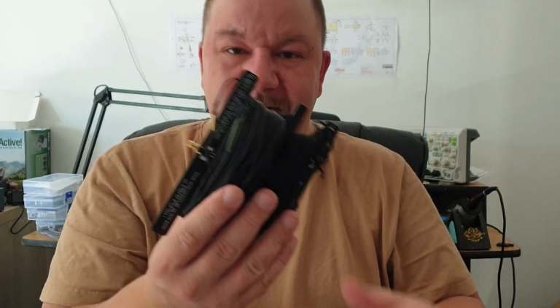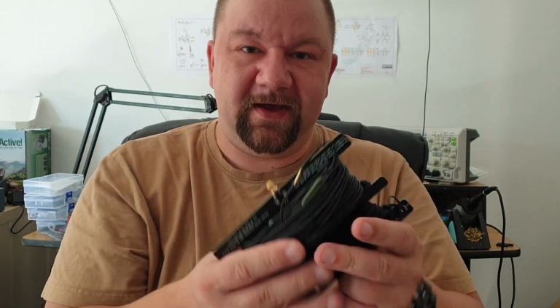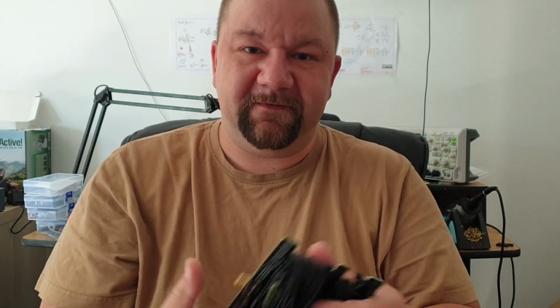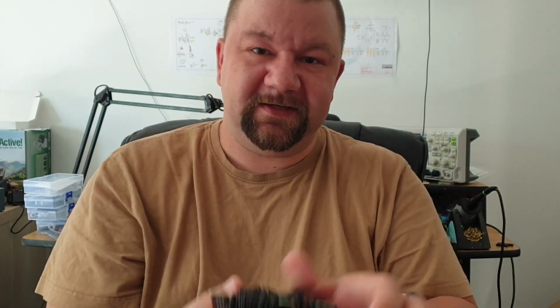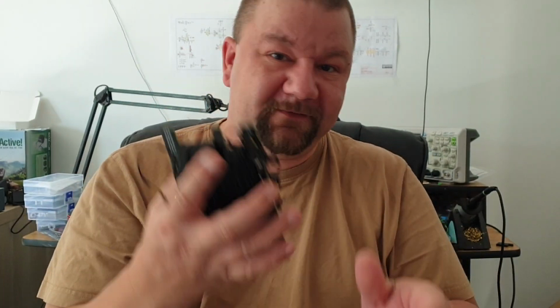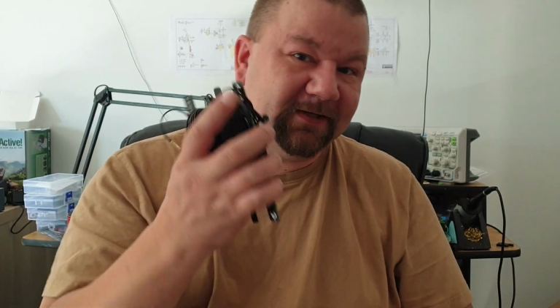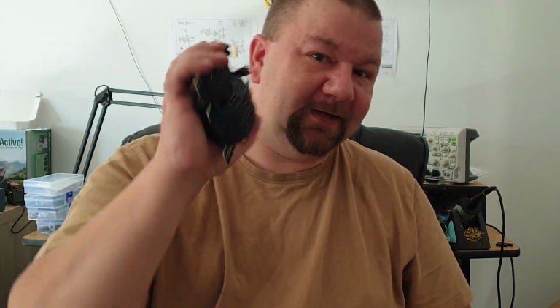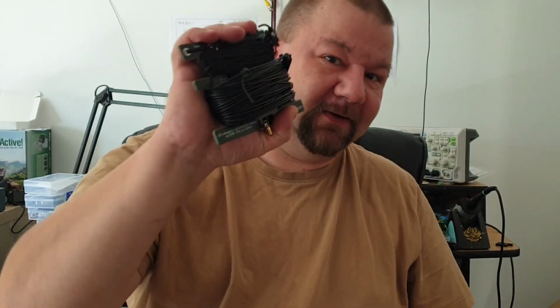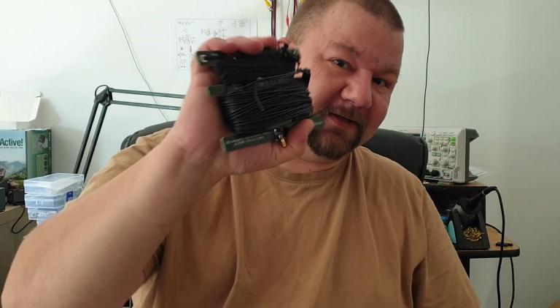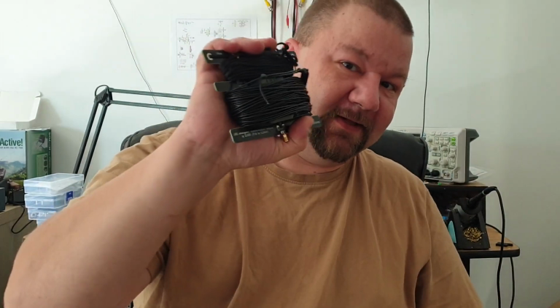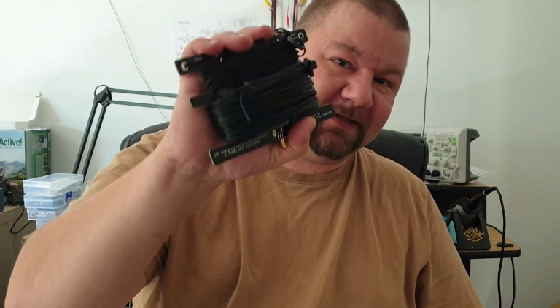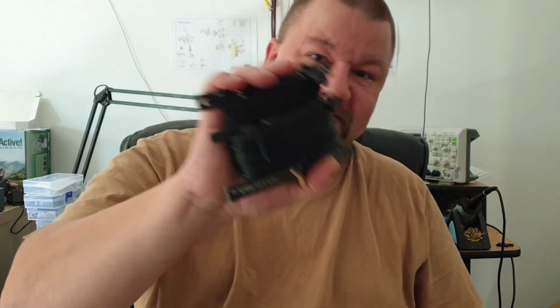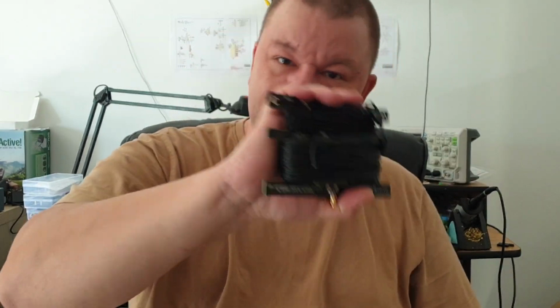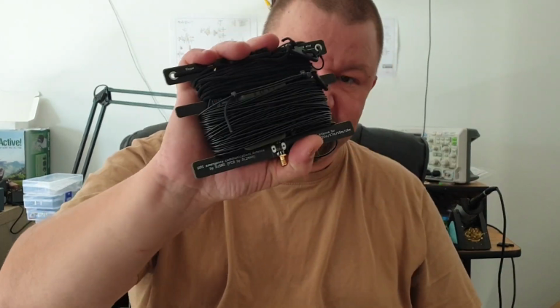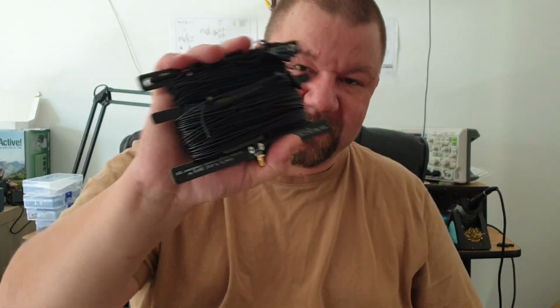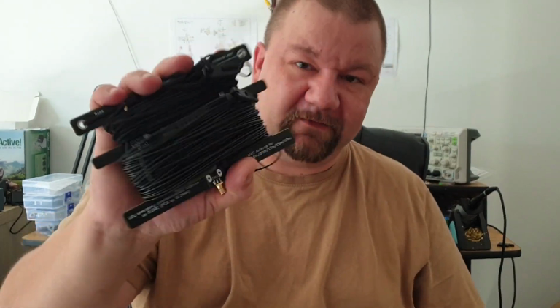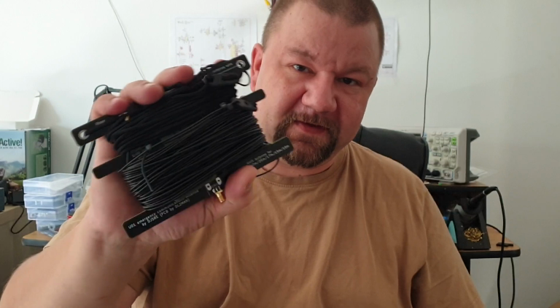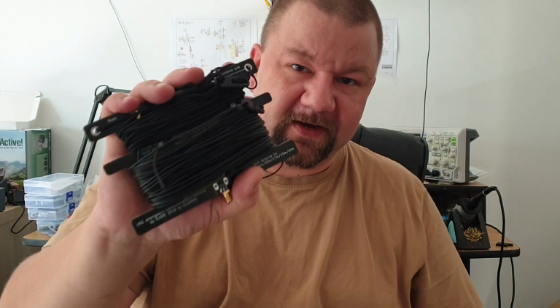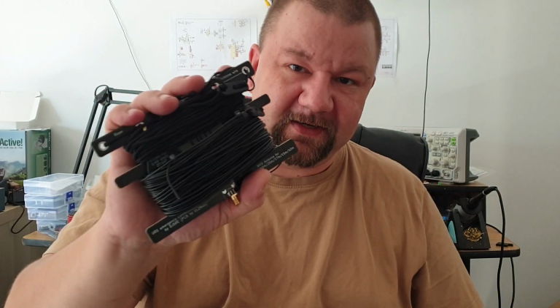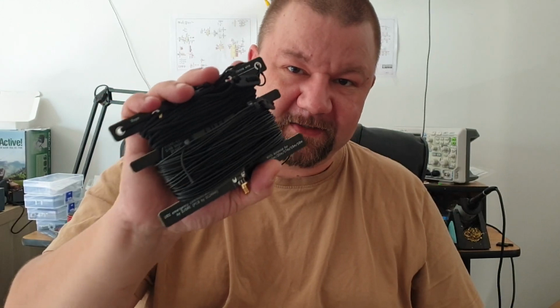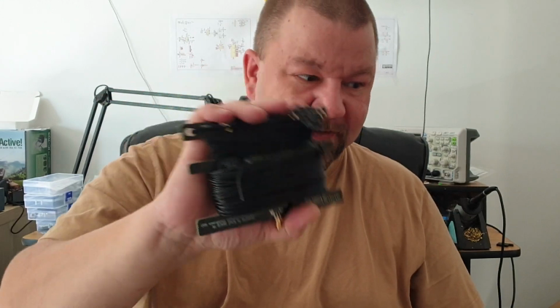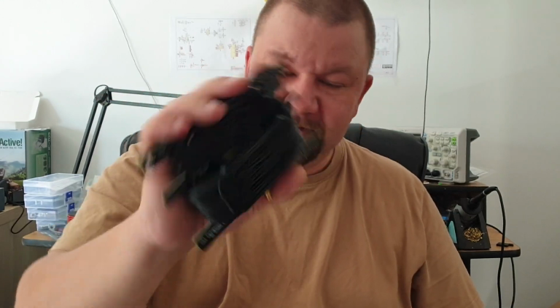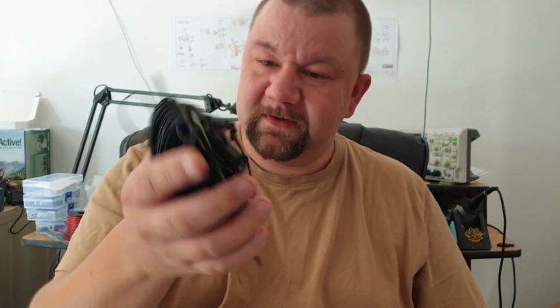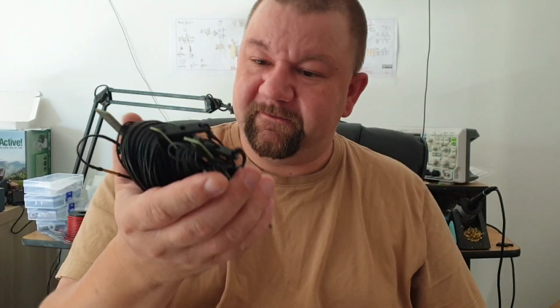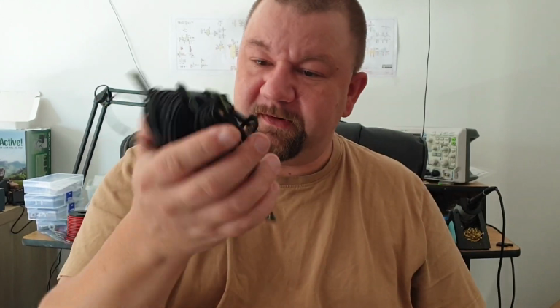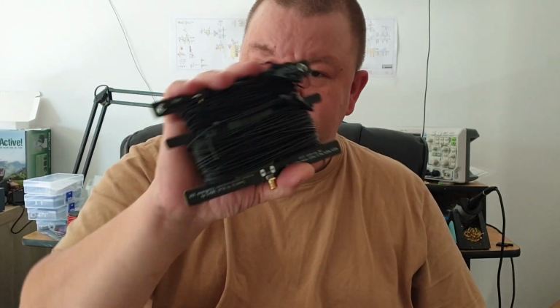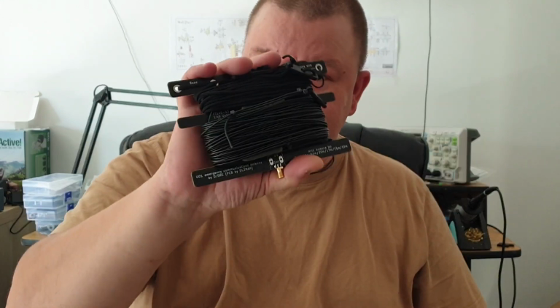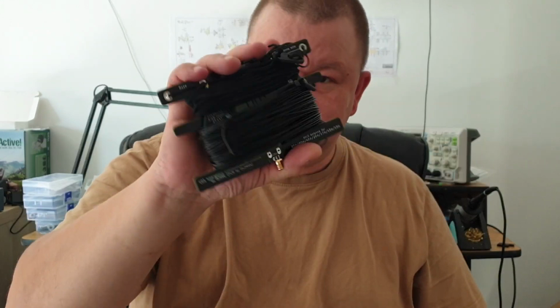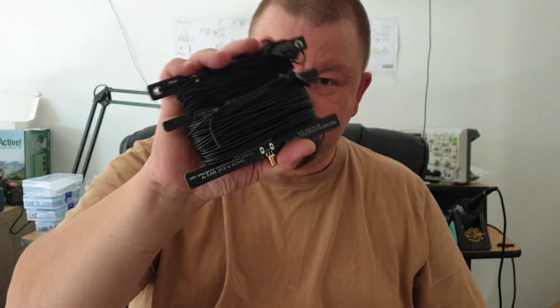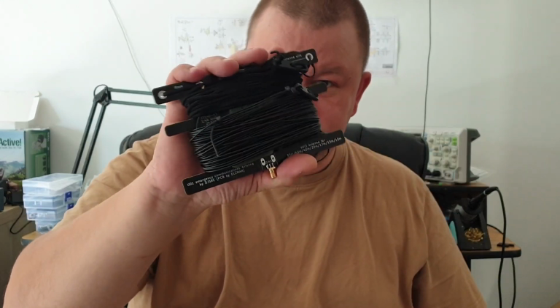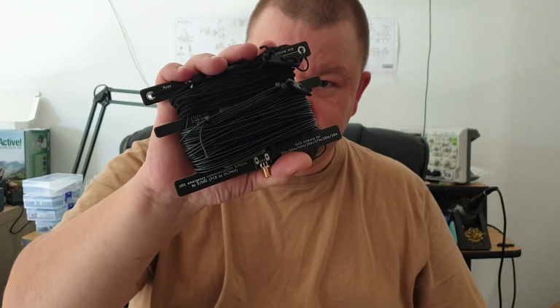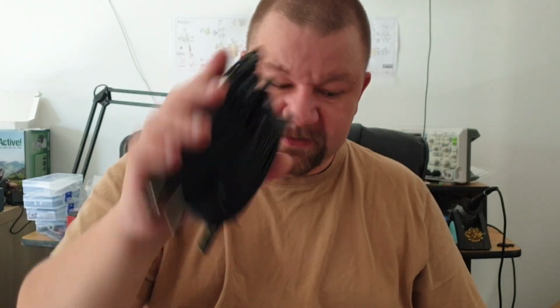Now I have a self-contained unit. This contains everything I need — very practical for transportation.